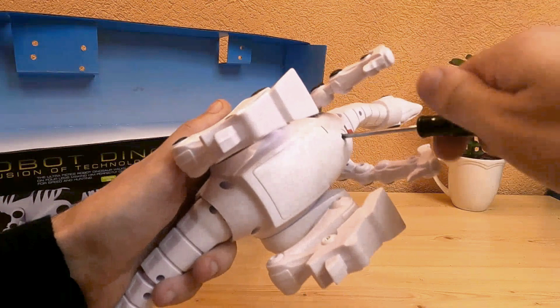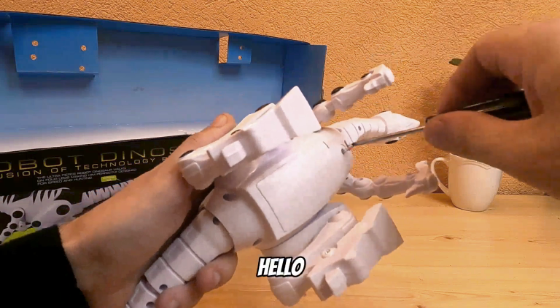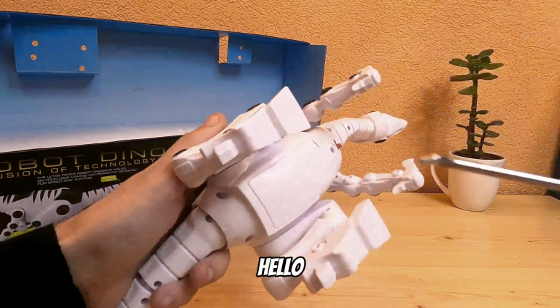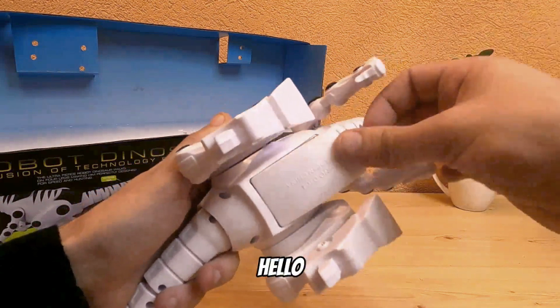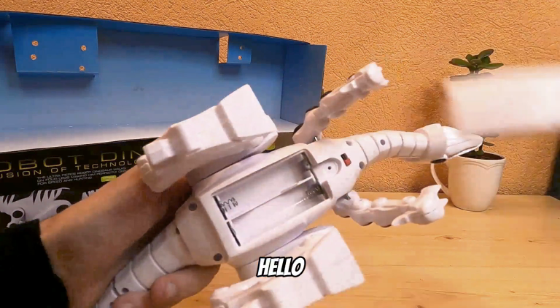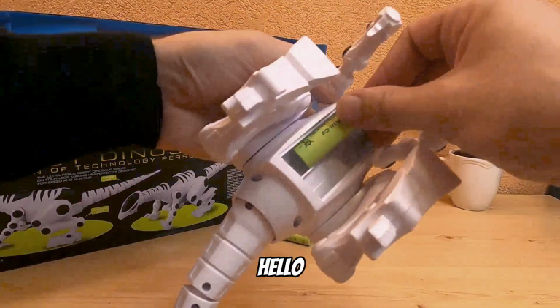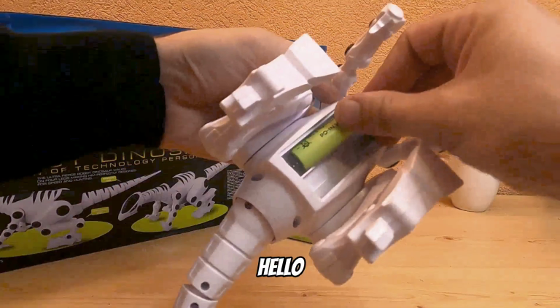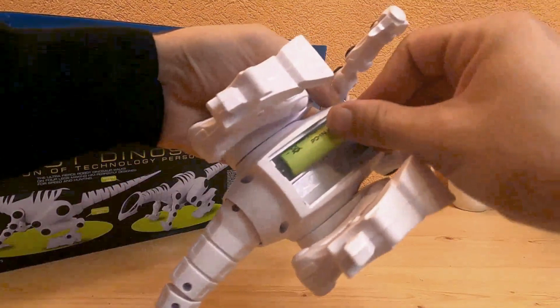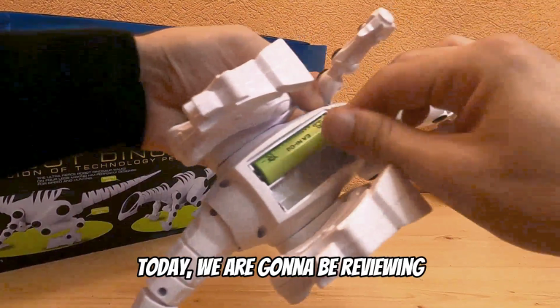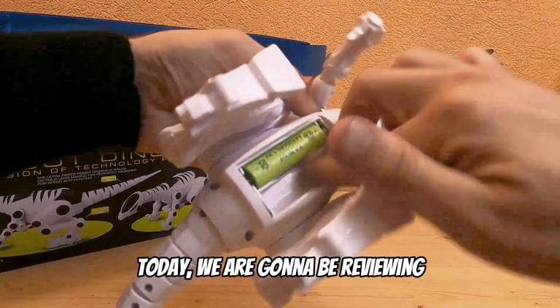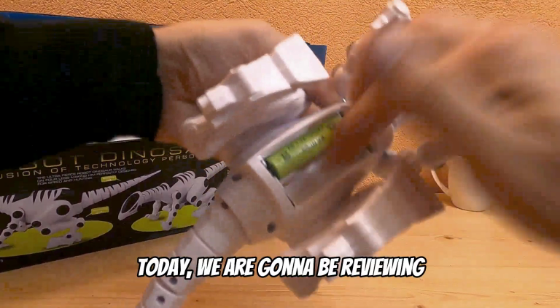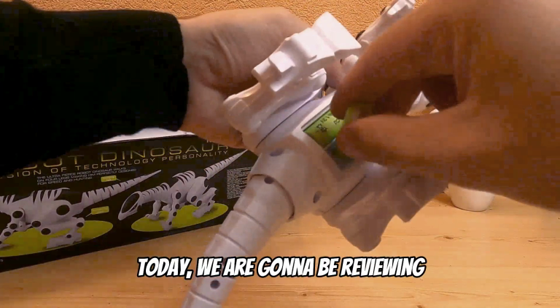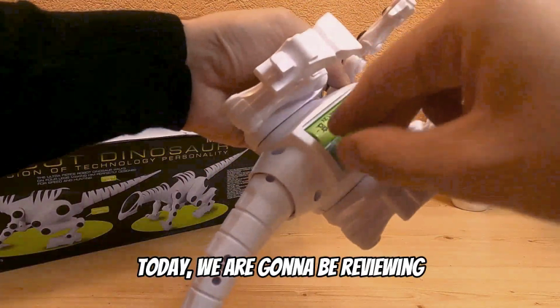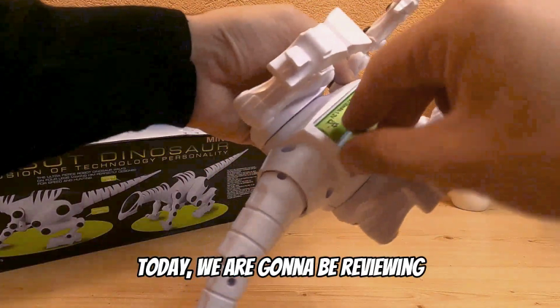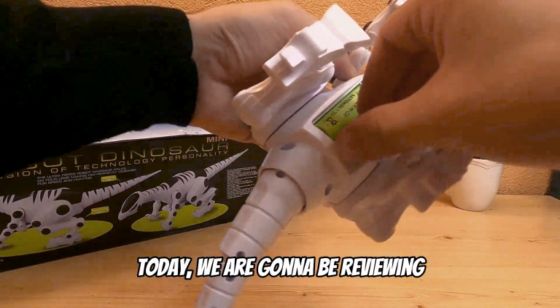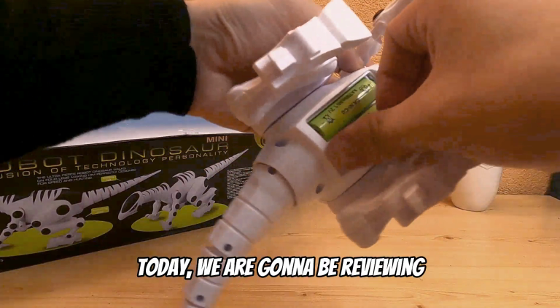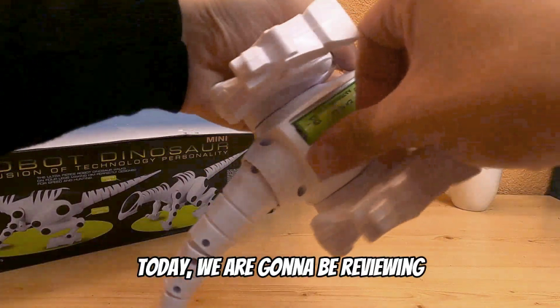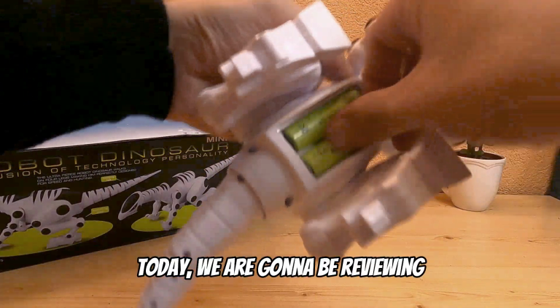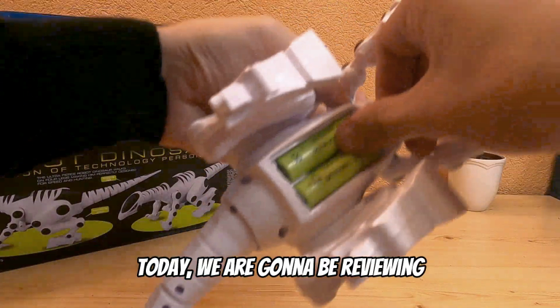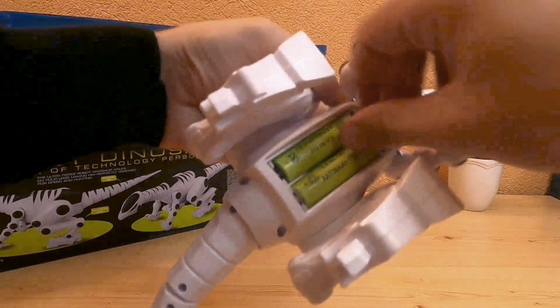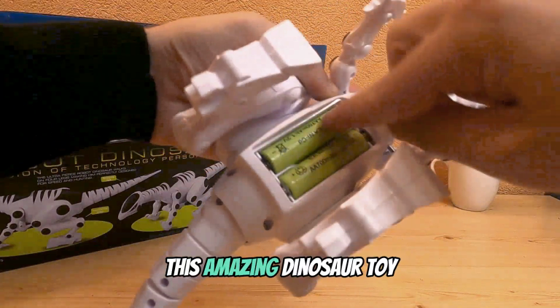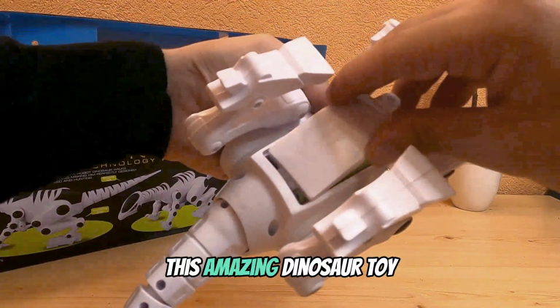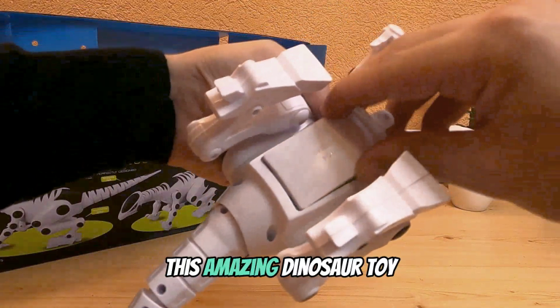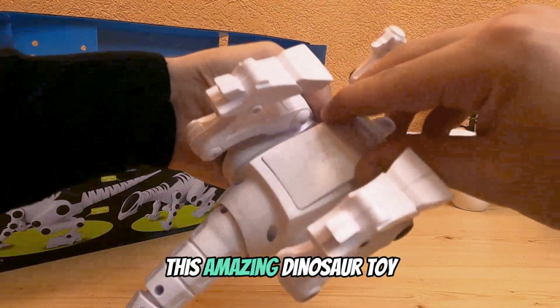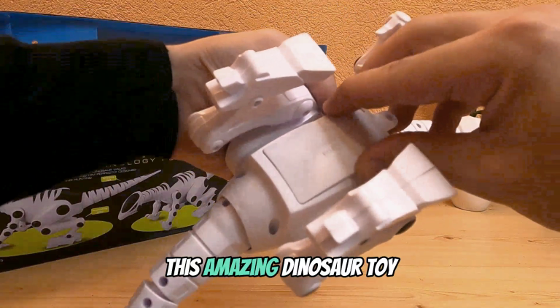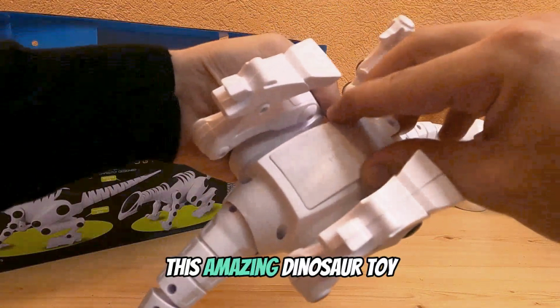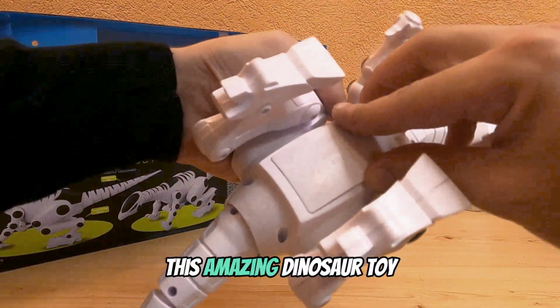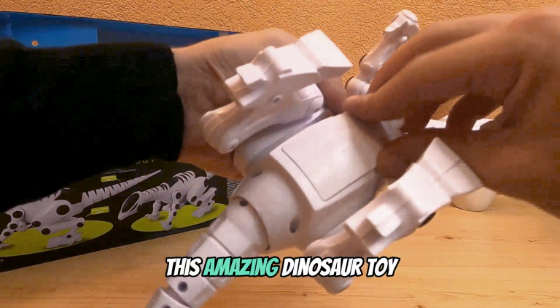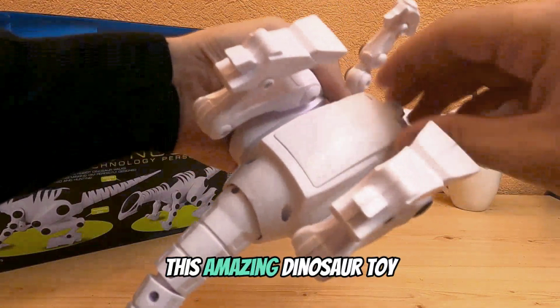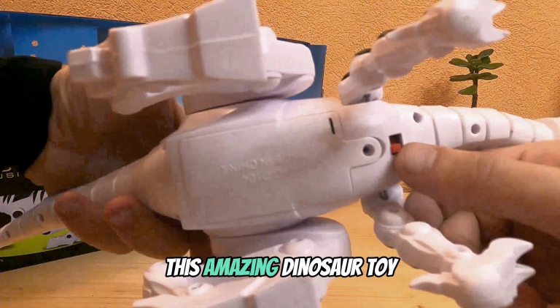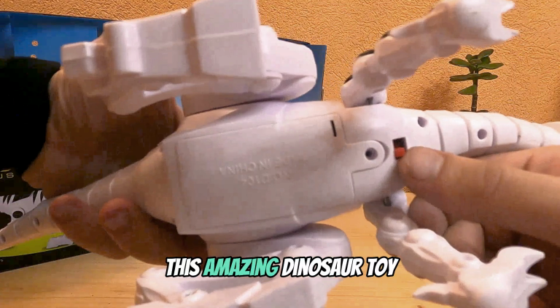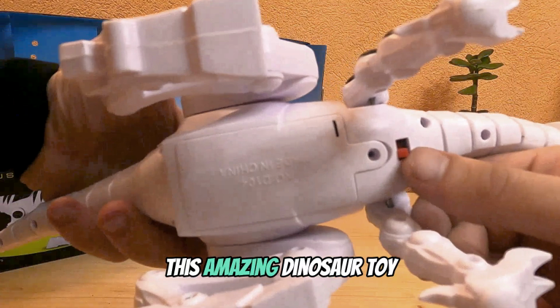Hello! Today we are gonna be reviewing this amazing dinosaur toy.